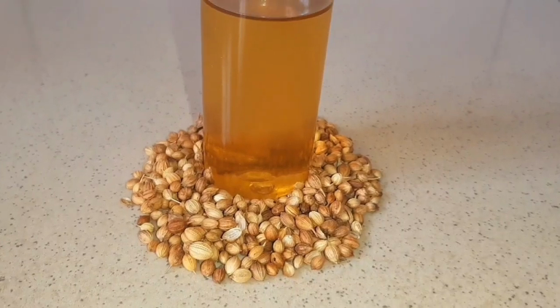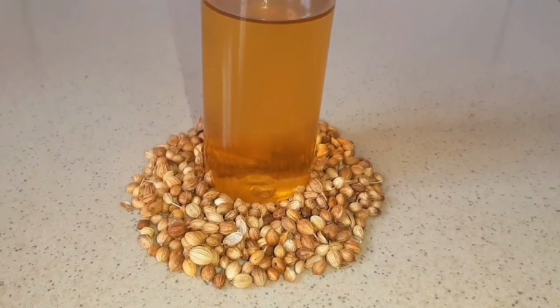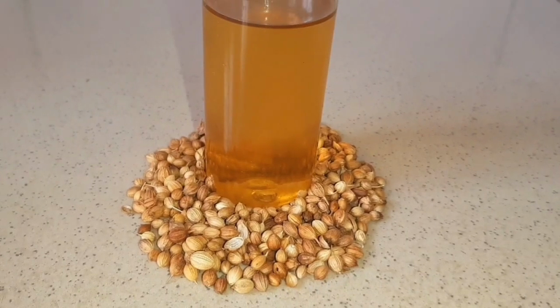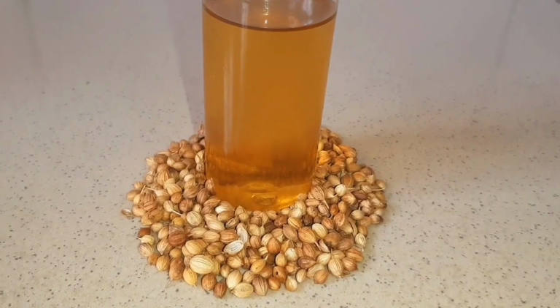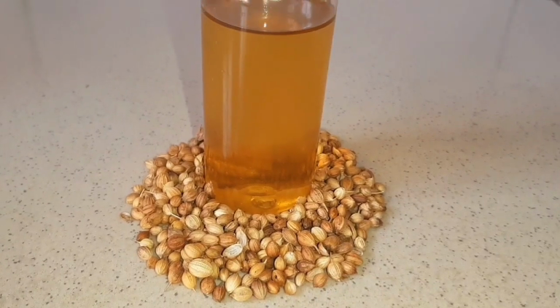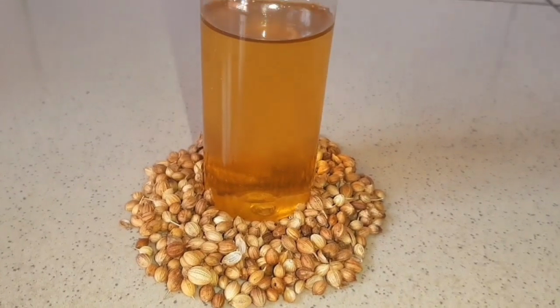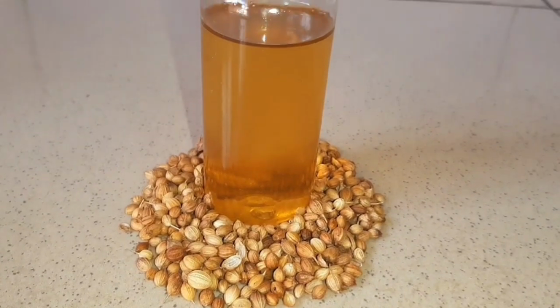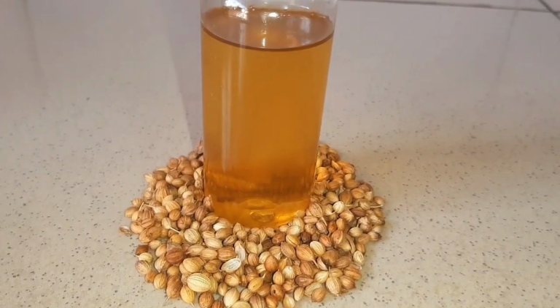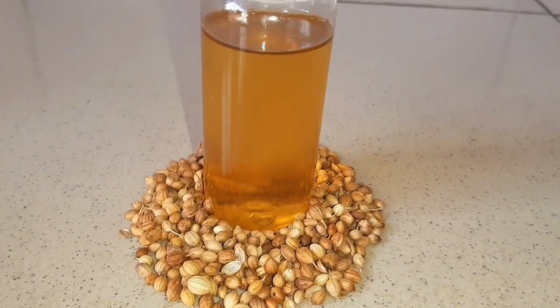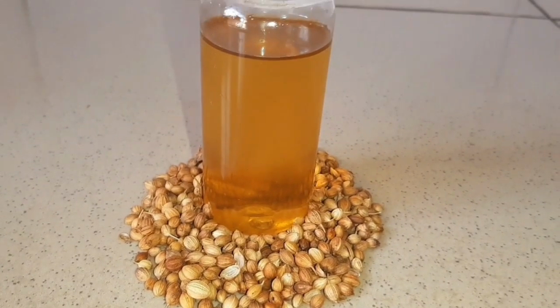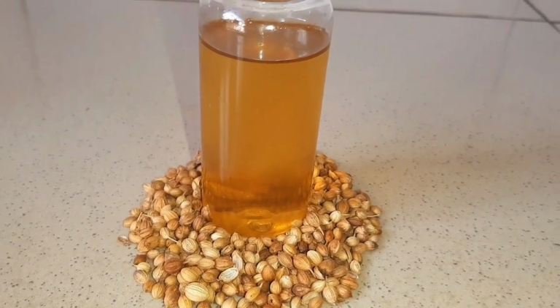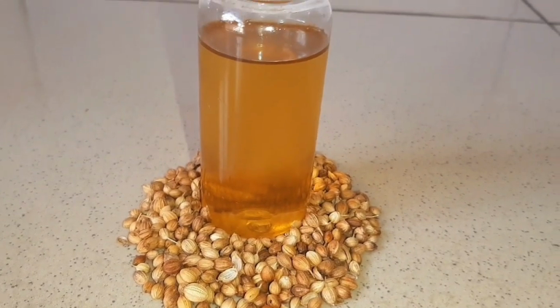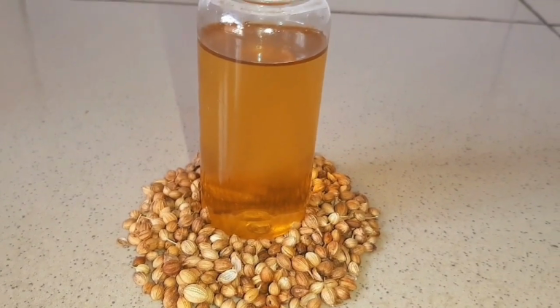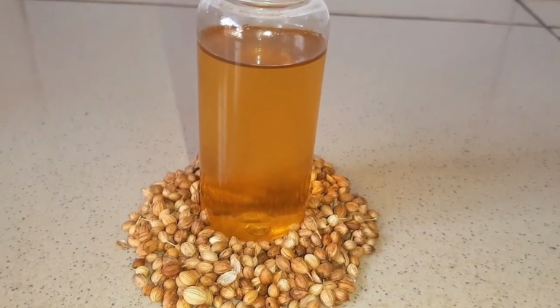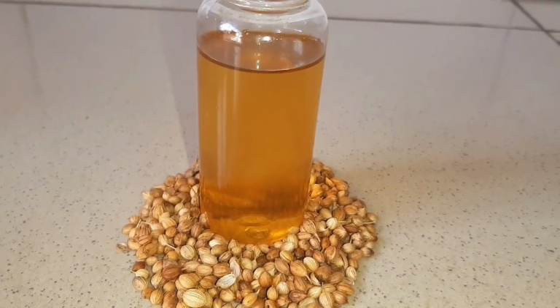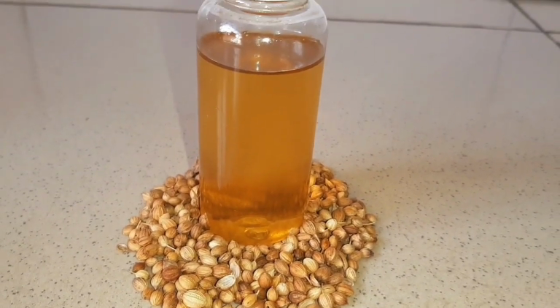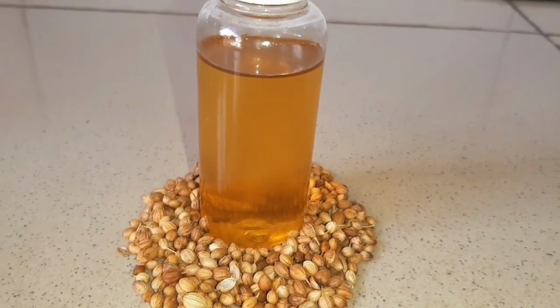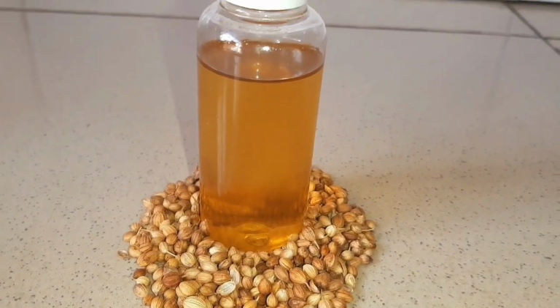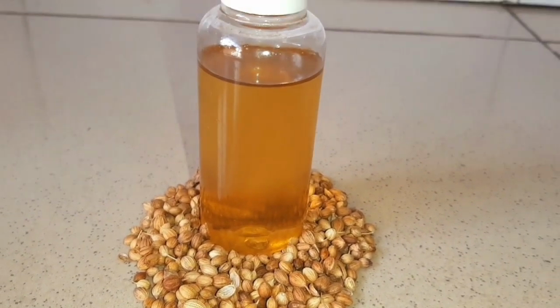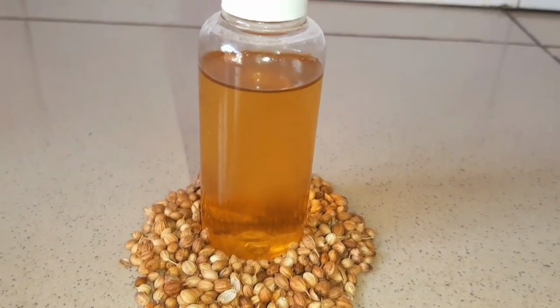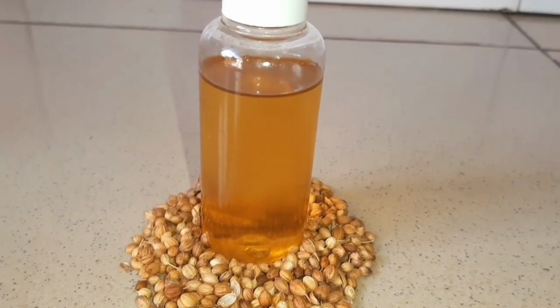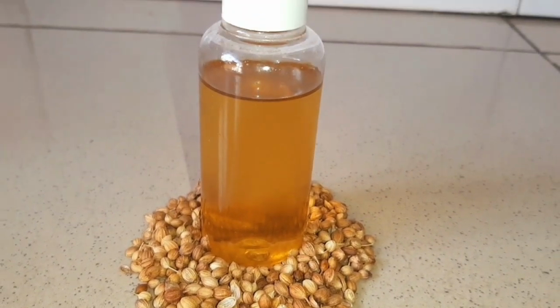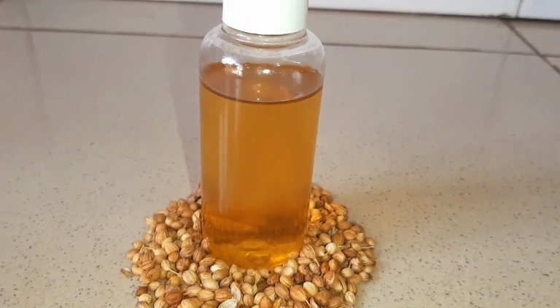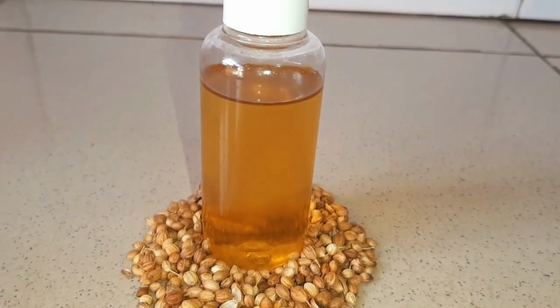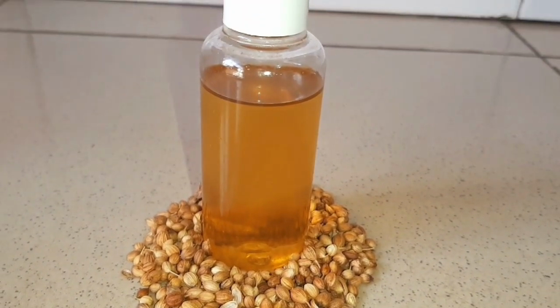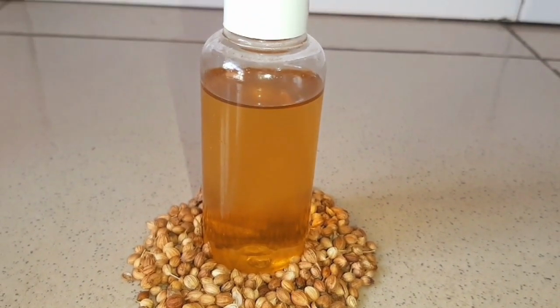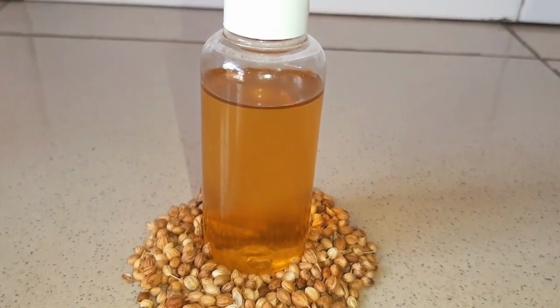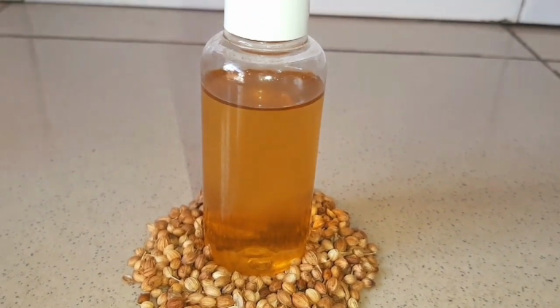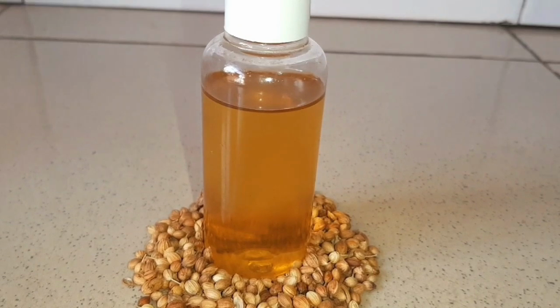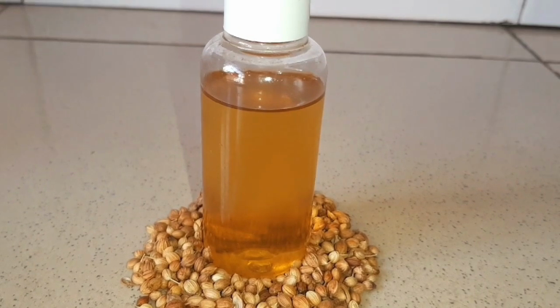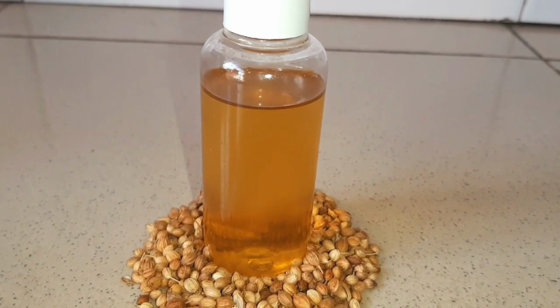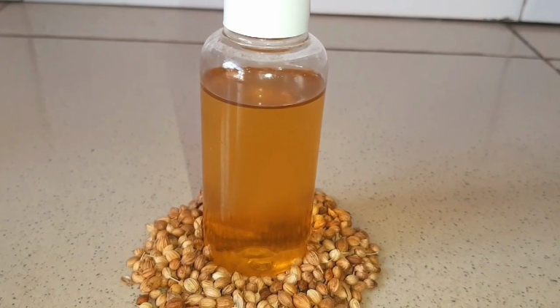Hello guys, welcome to my channel. In today's video, I'm going to show you how to make coriander oil.